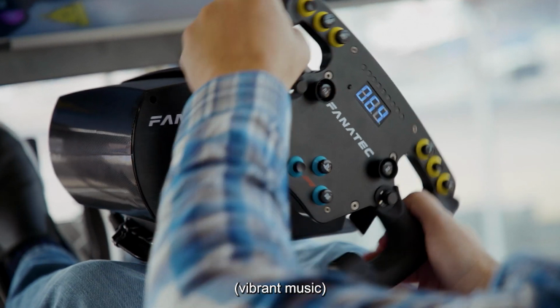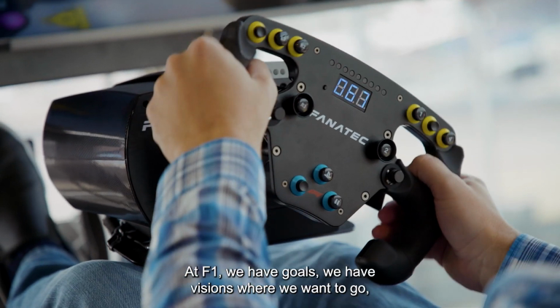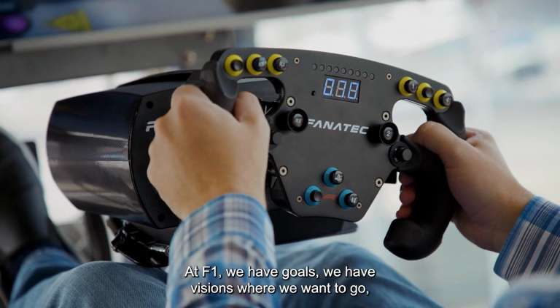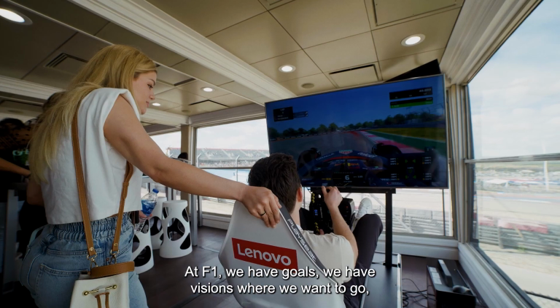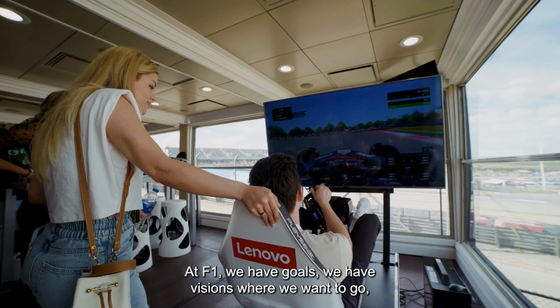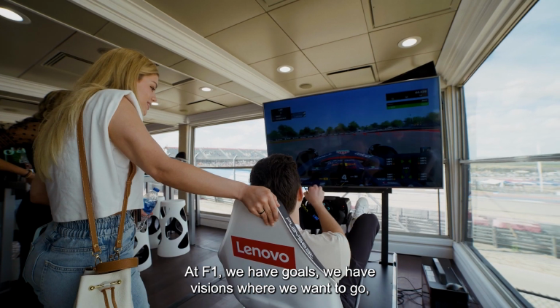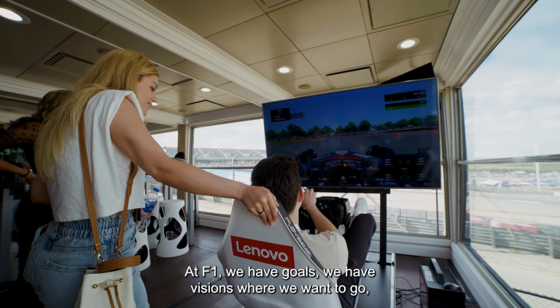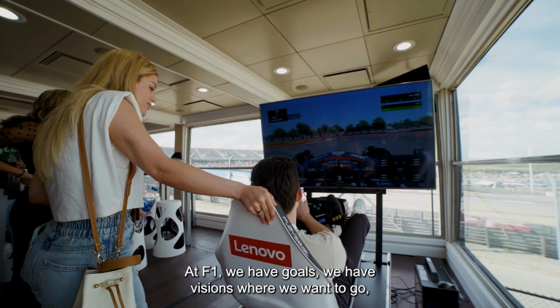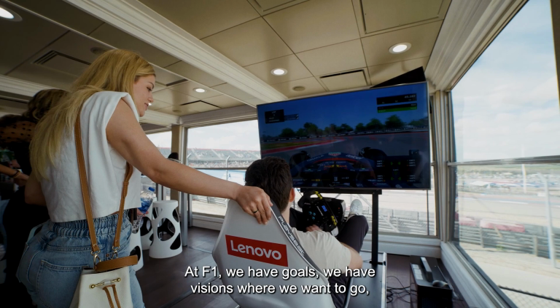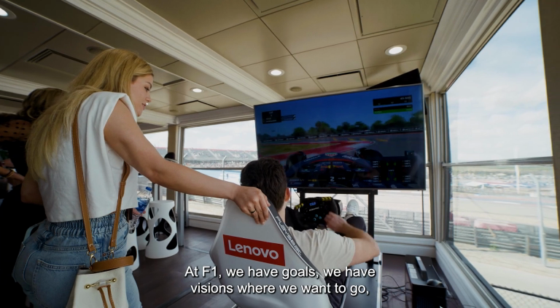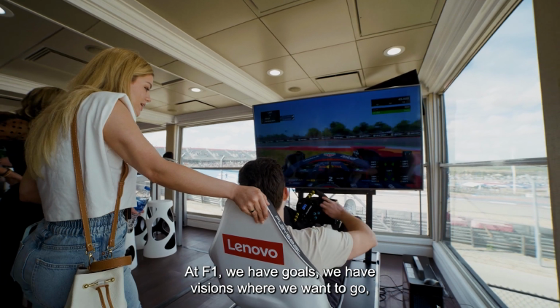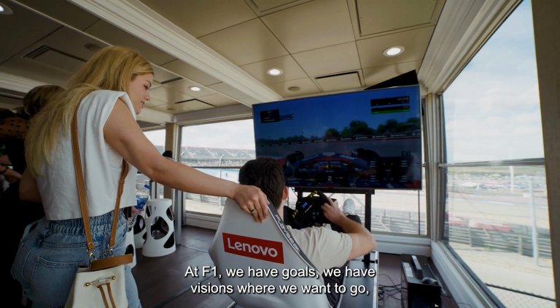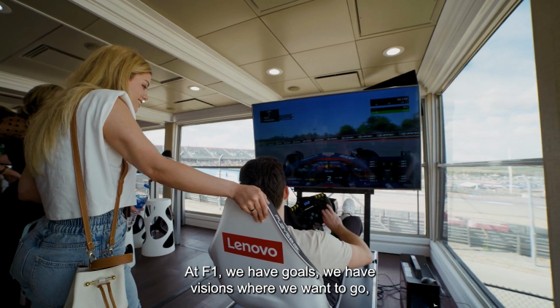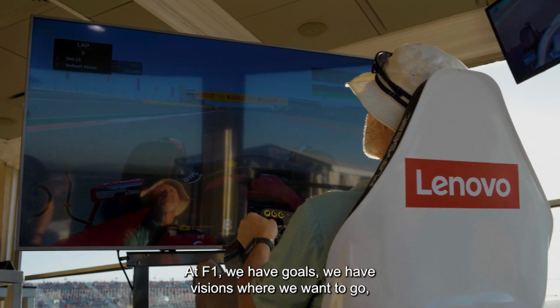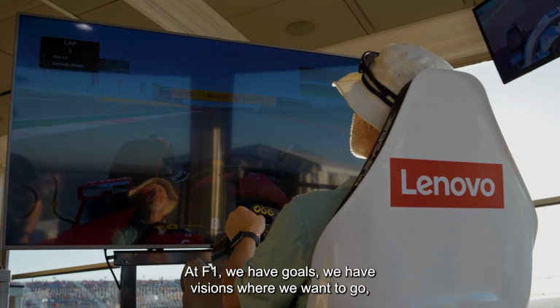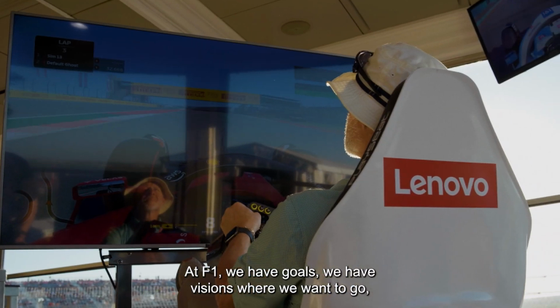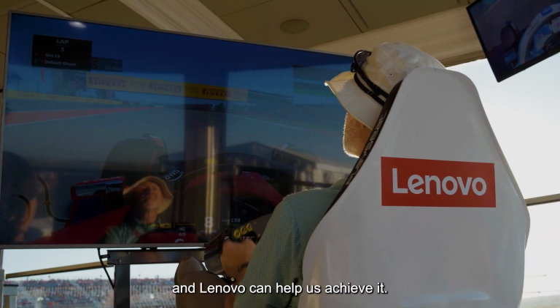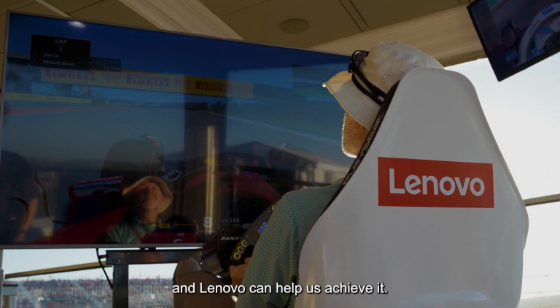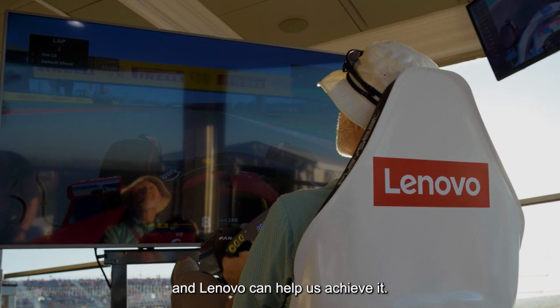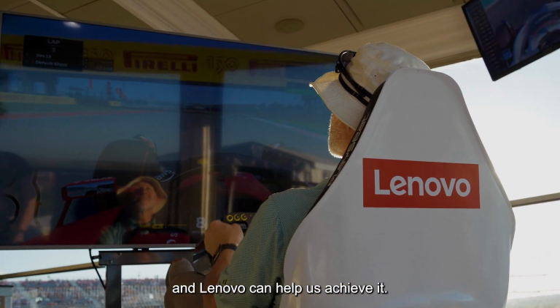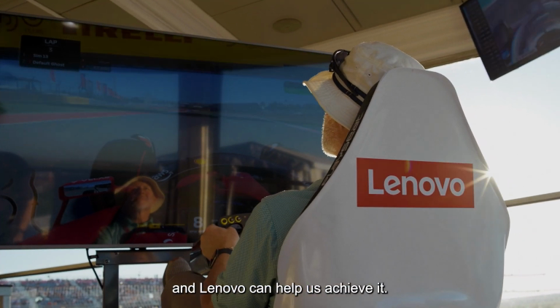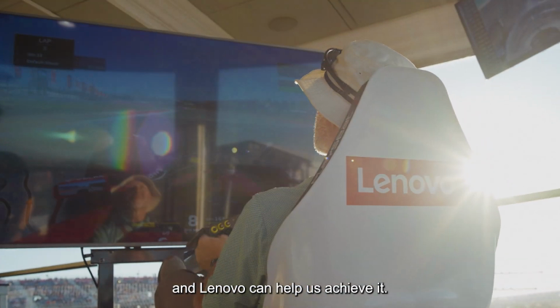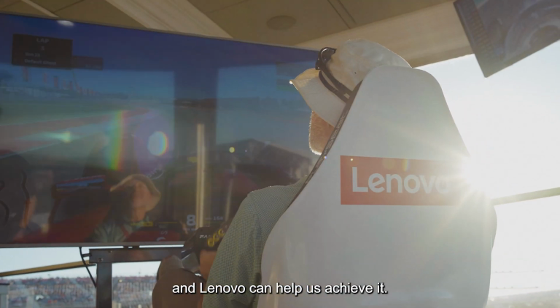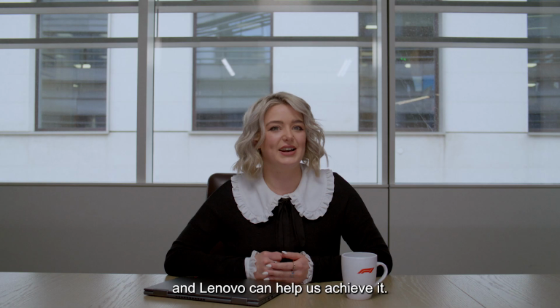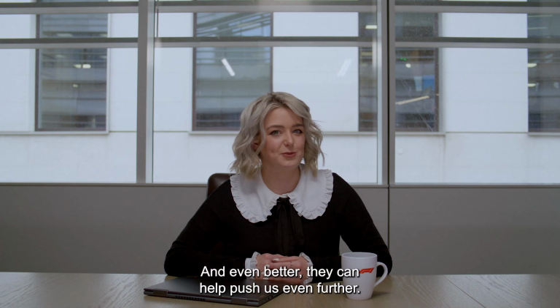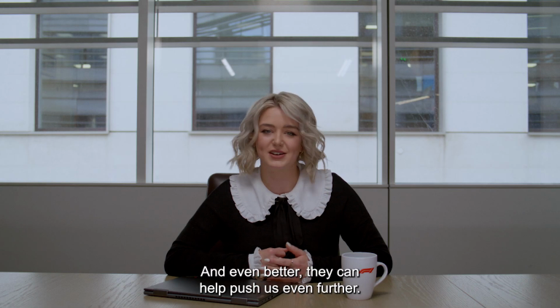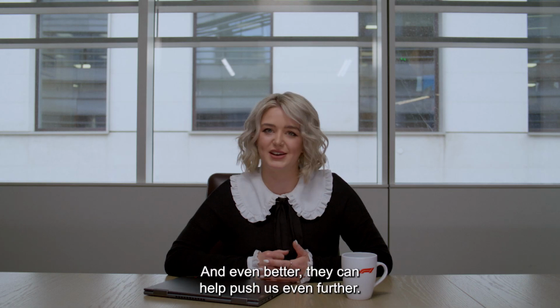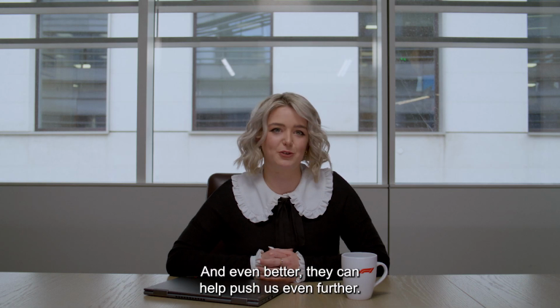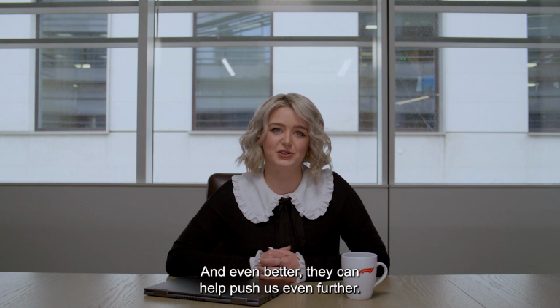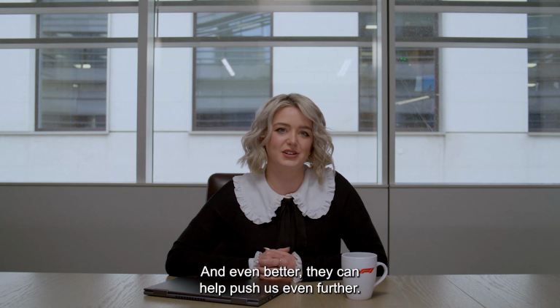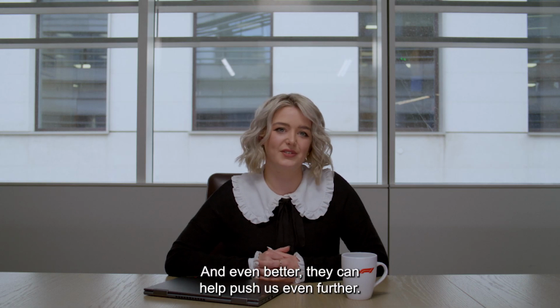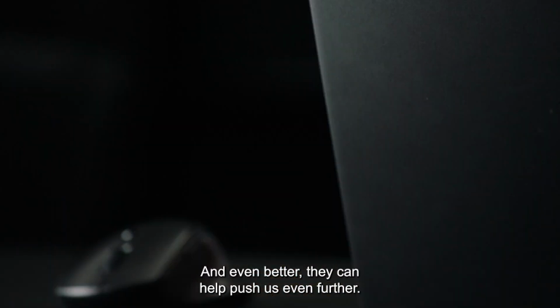At F1, we have goals, we have visions of where we want to go, and Lenovo can help us achieve it. And even better, they can help push us even further.